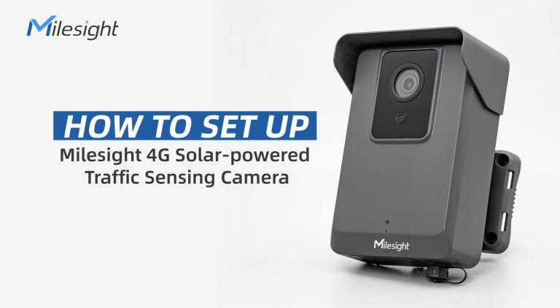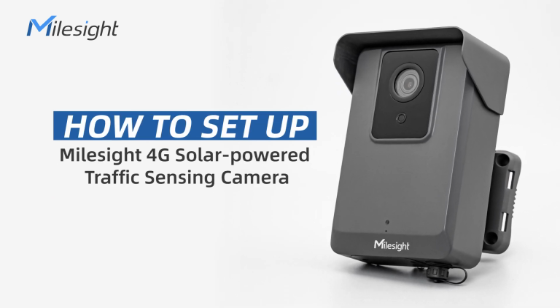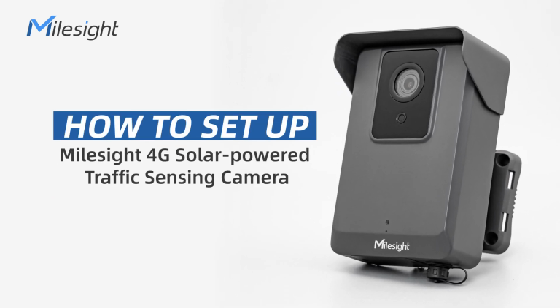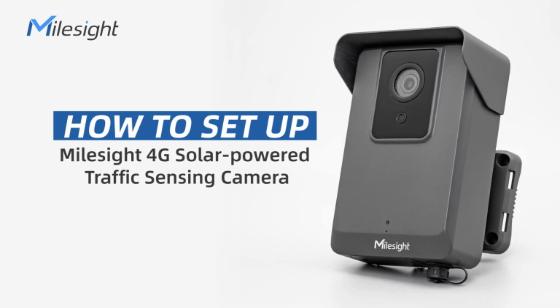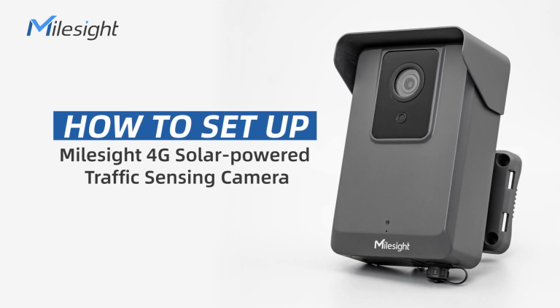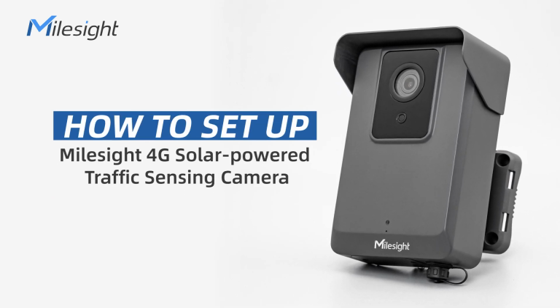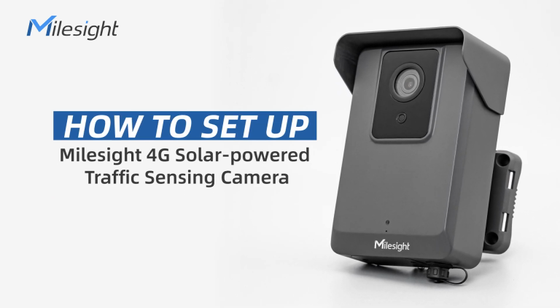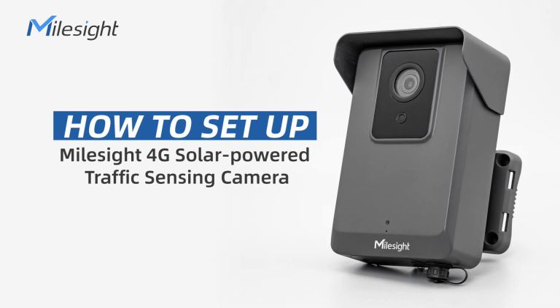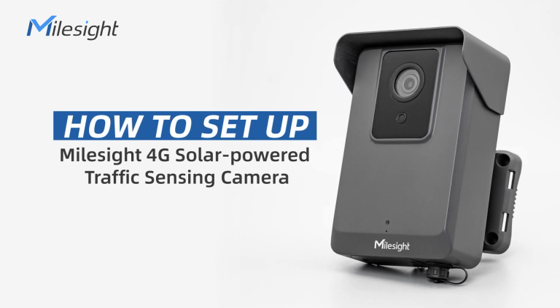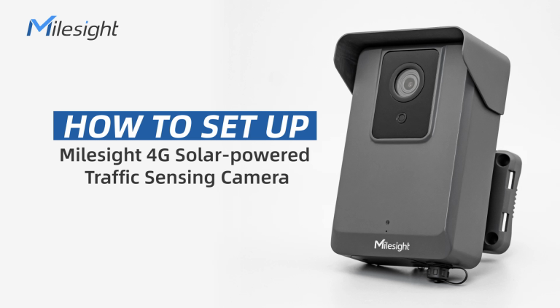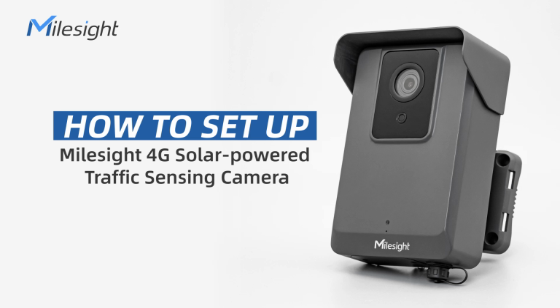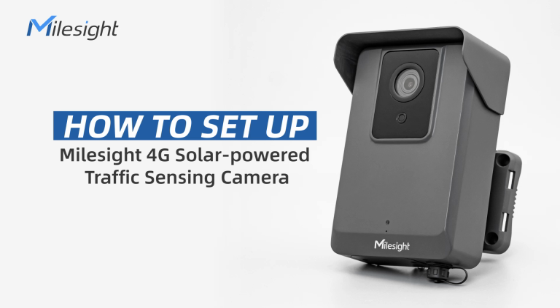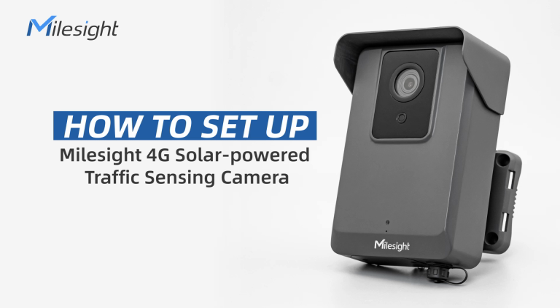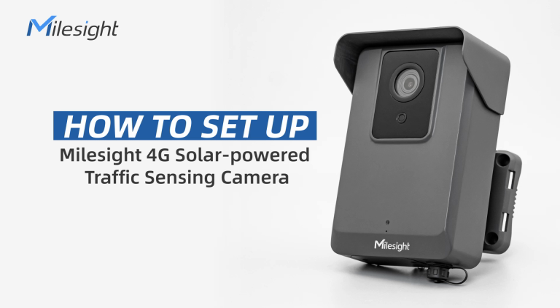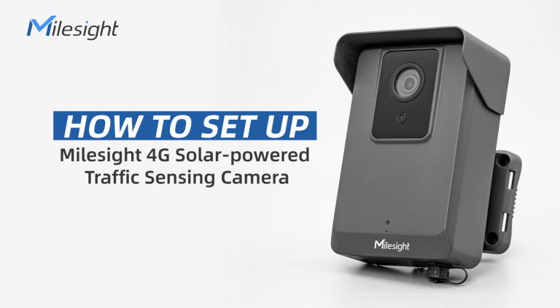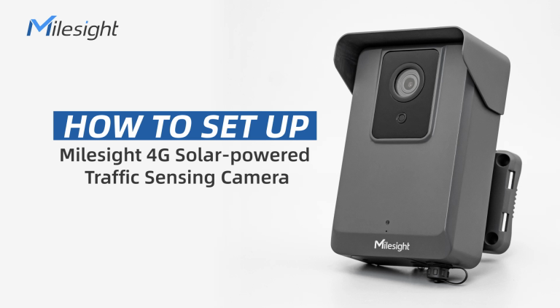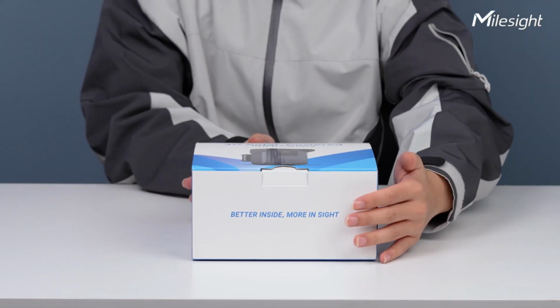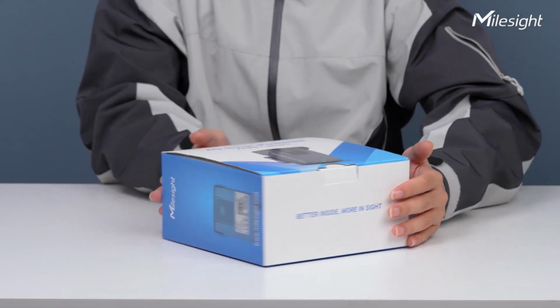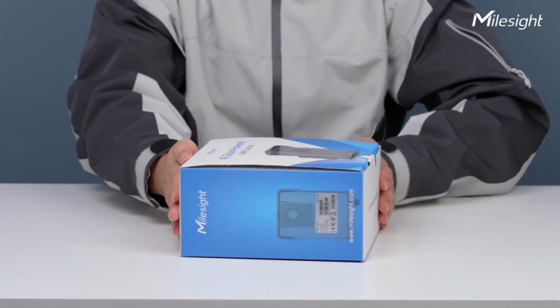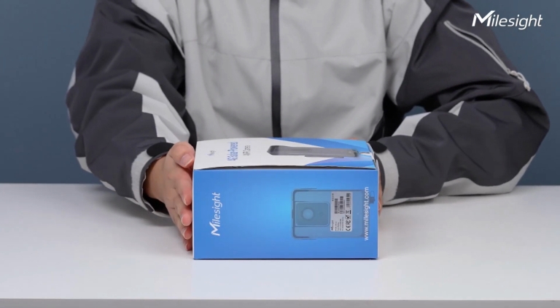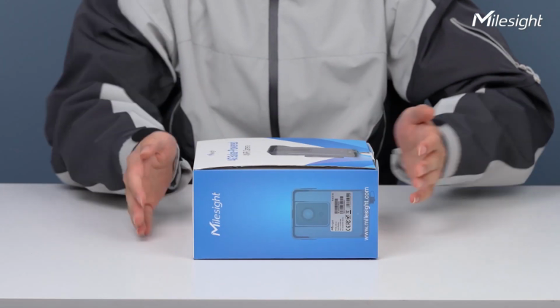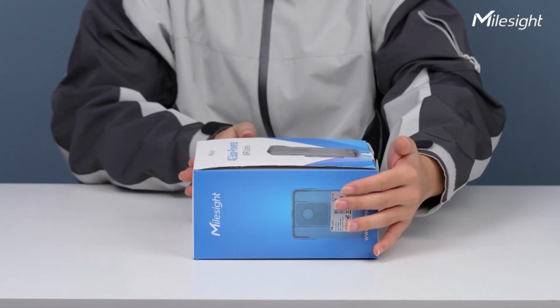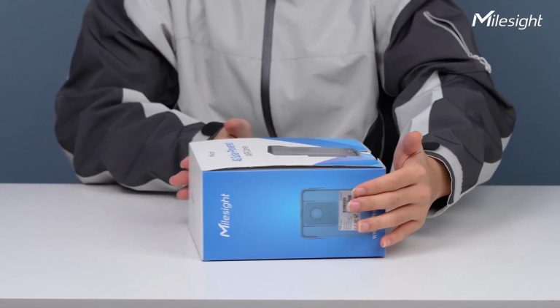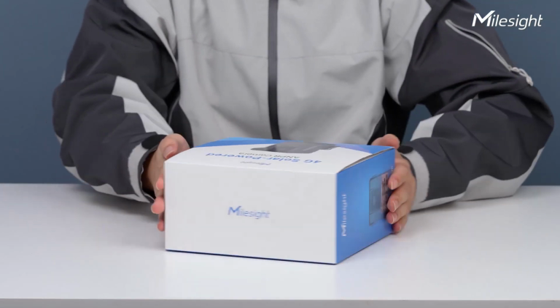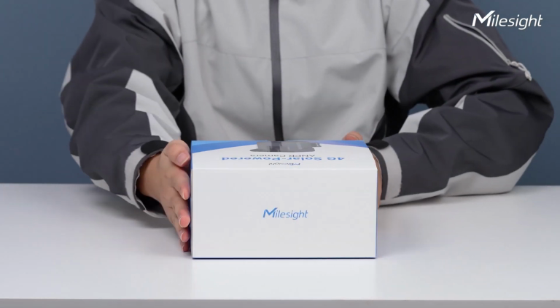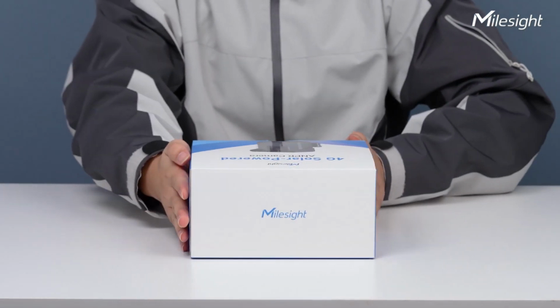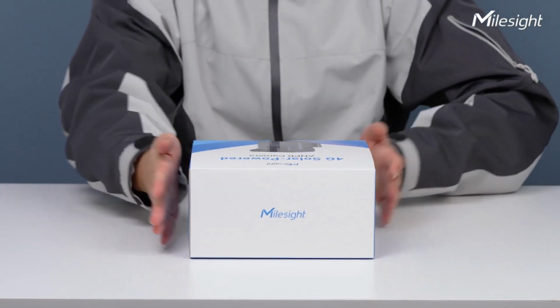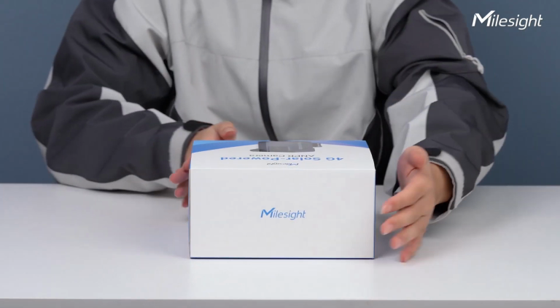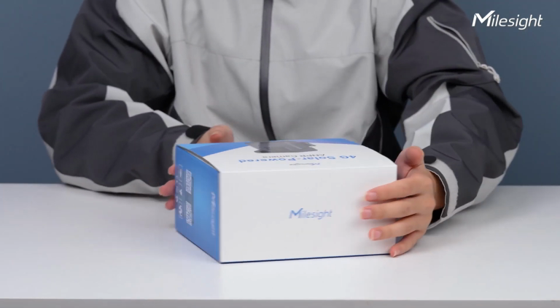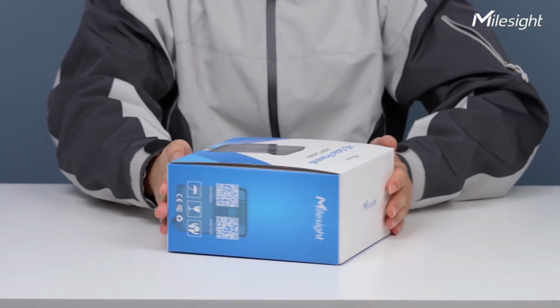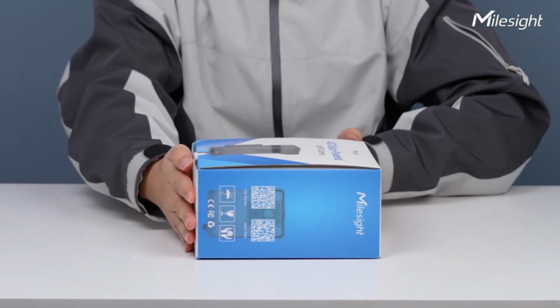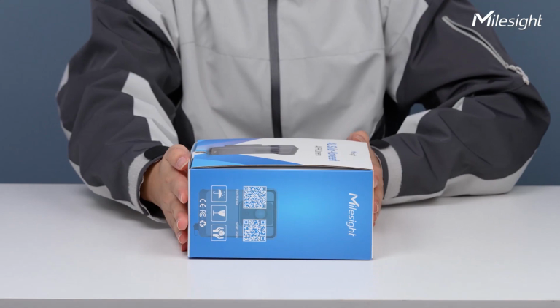Hey guys, it's Jason from Myosai. Today we will show you how to install and configure the 4G Solar Powered Traffic Sensing Camera.